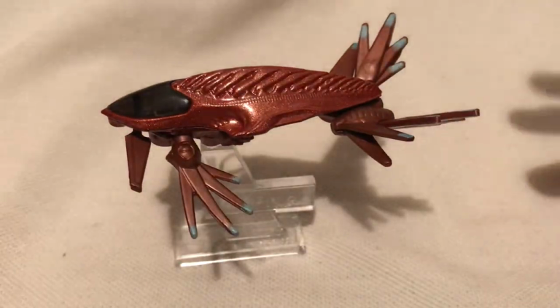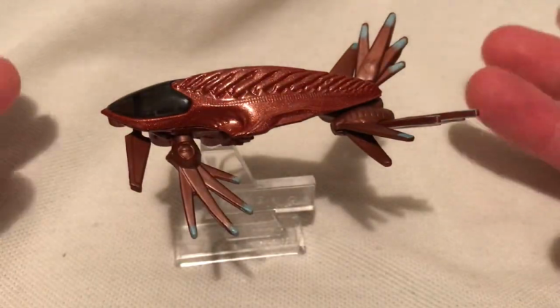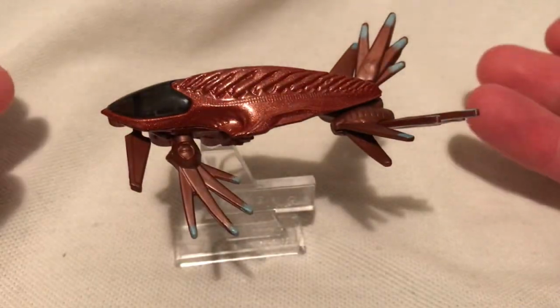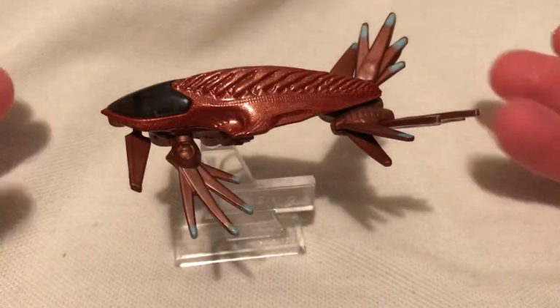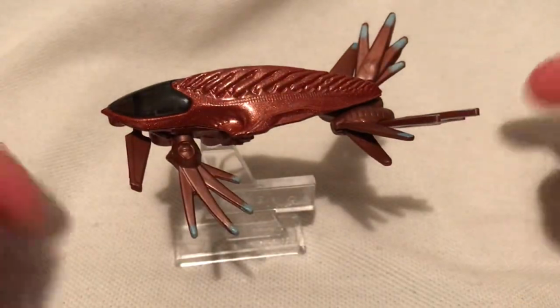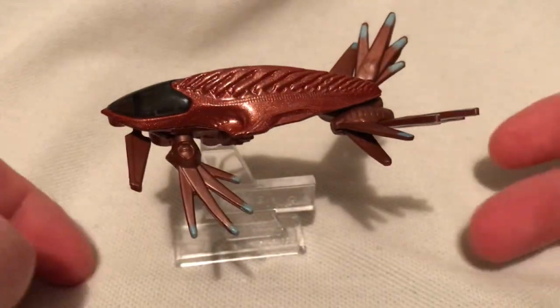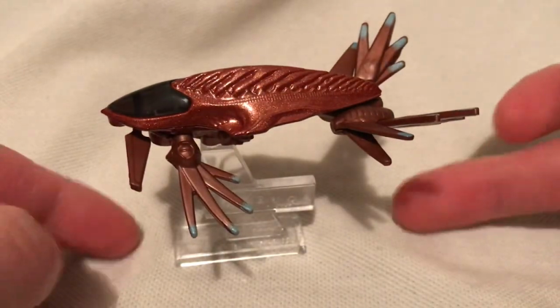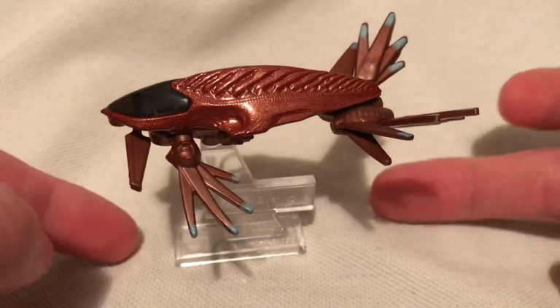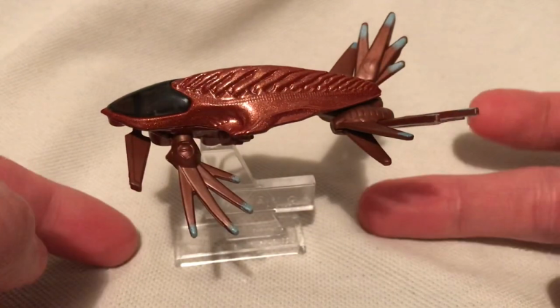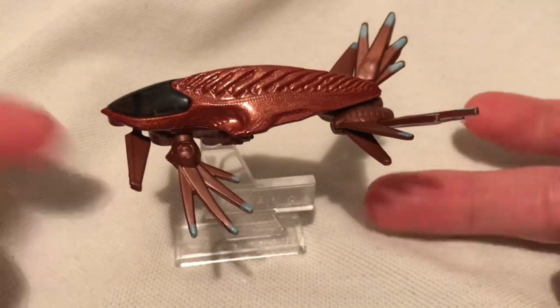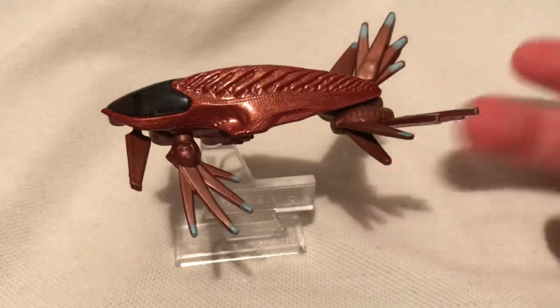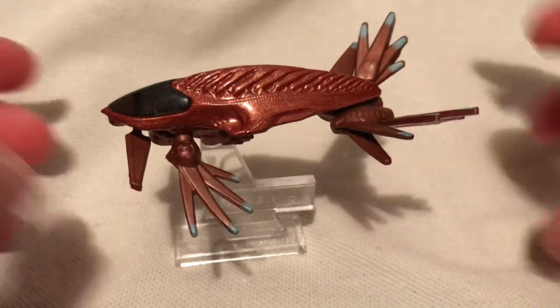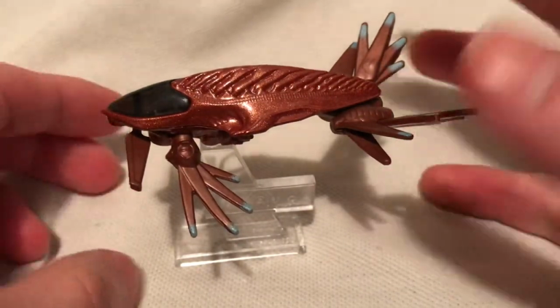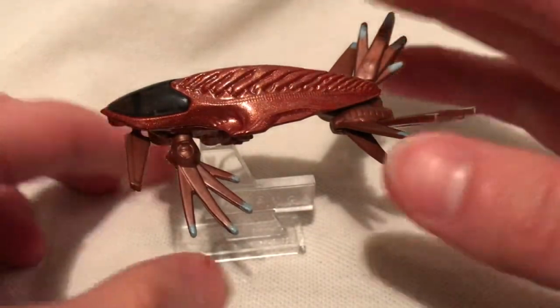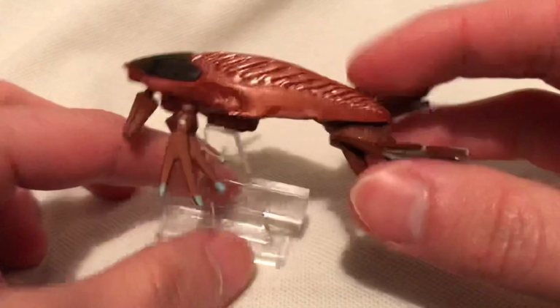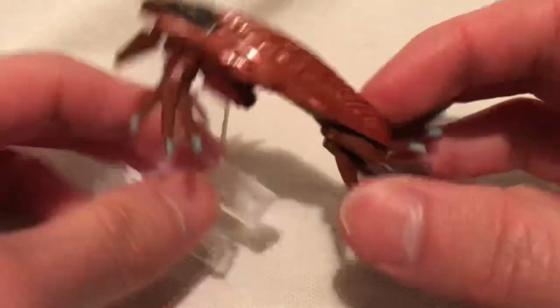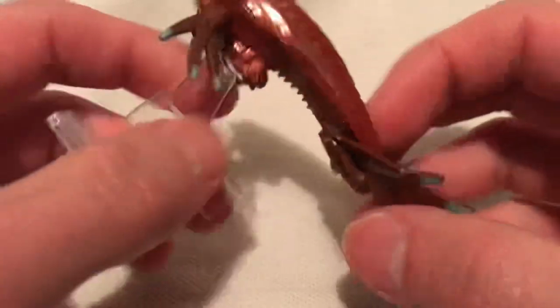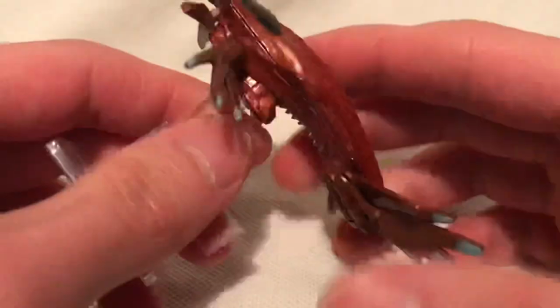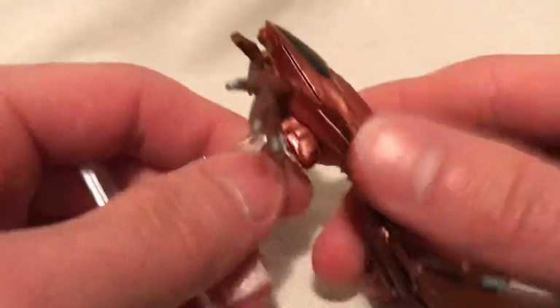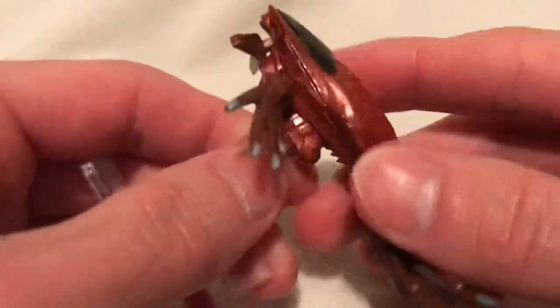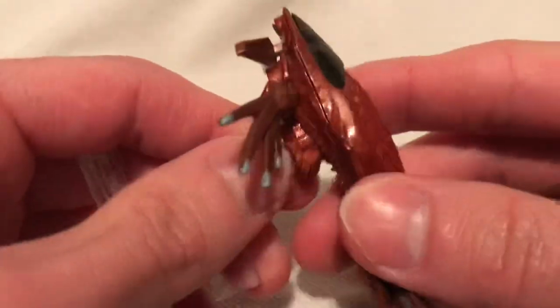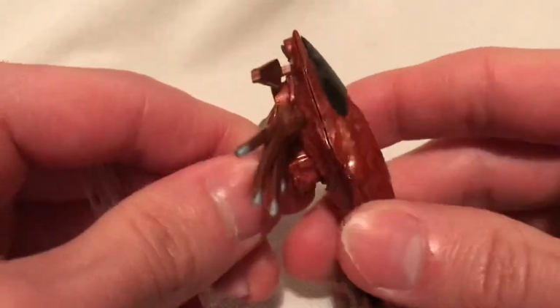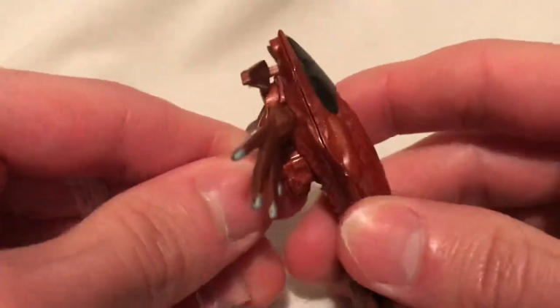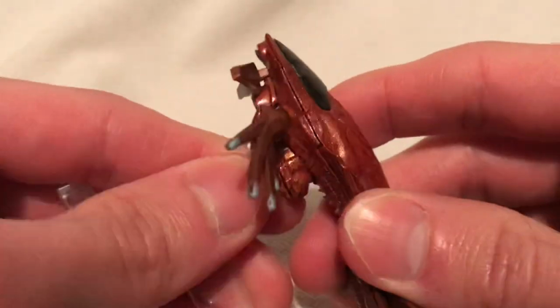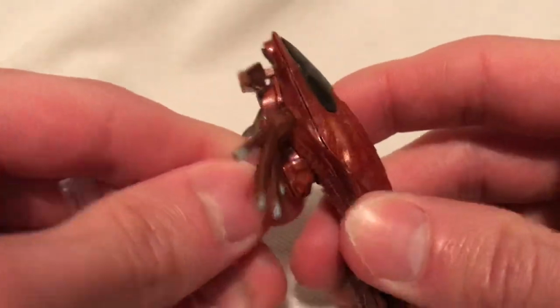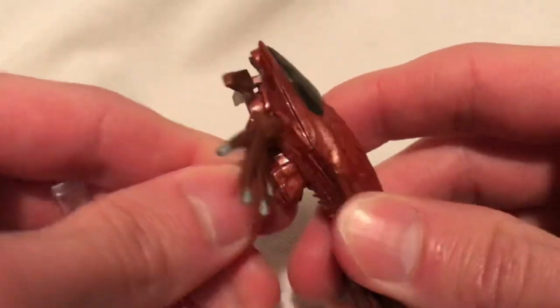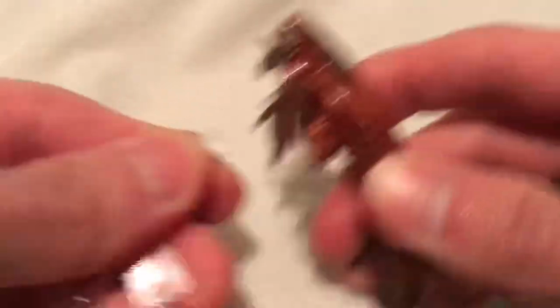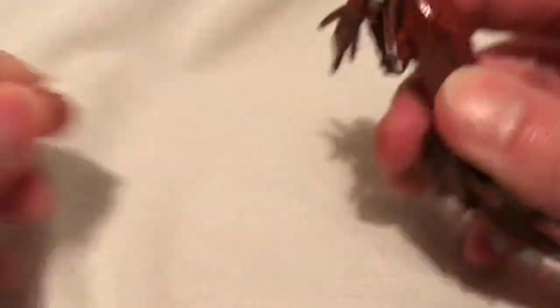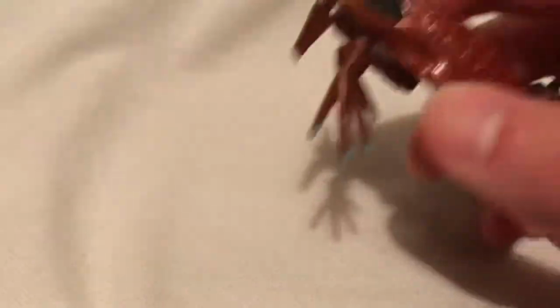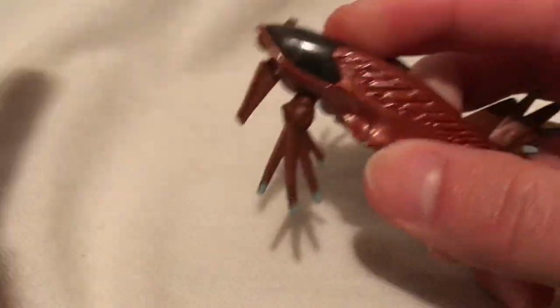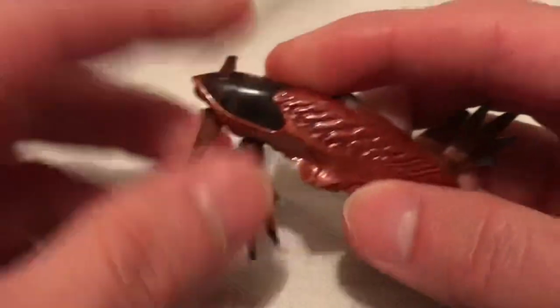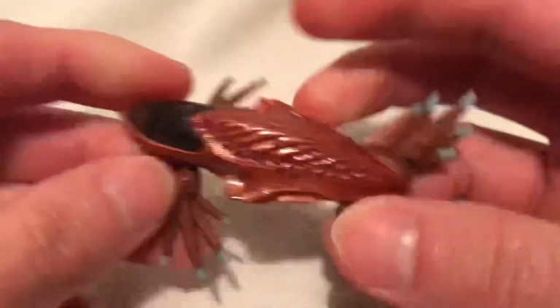So there you have it — there's the display. I'm going to remove it for this review though.